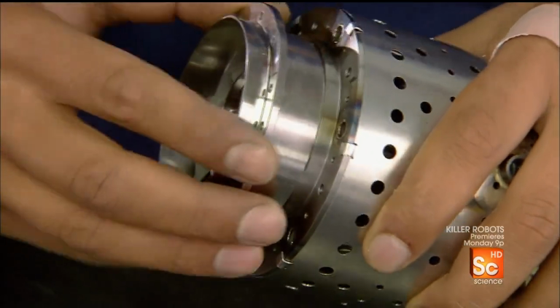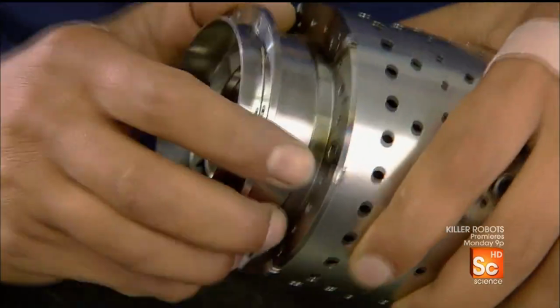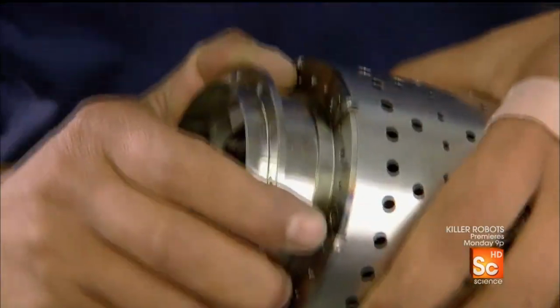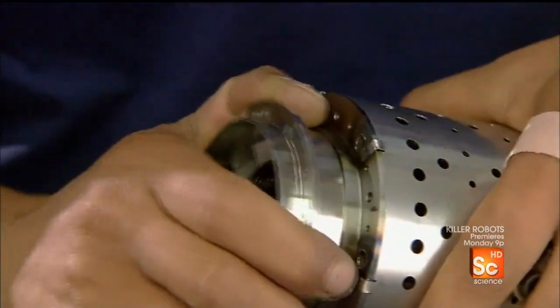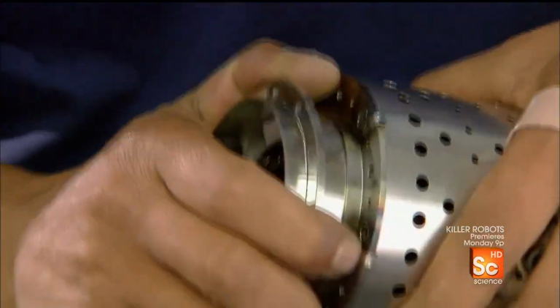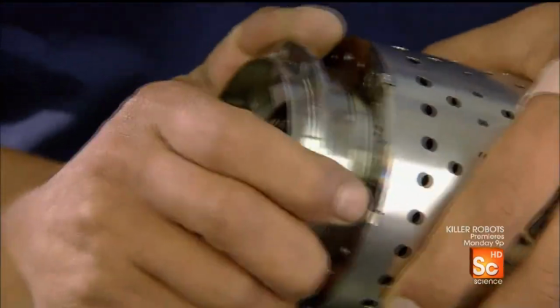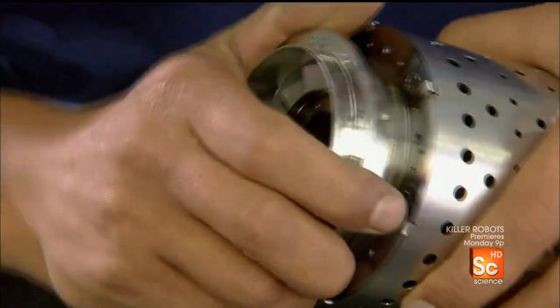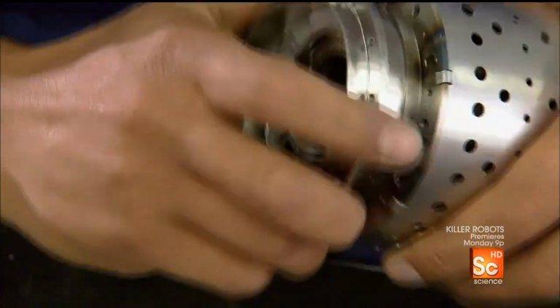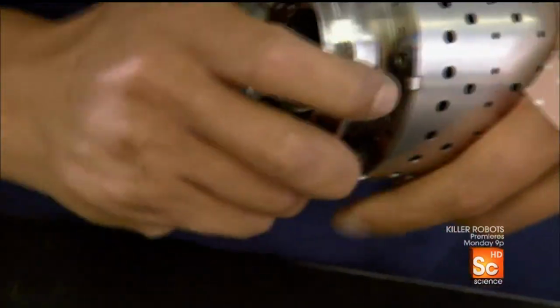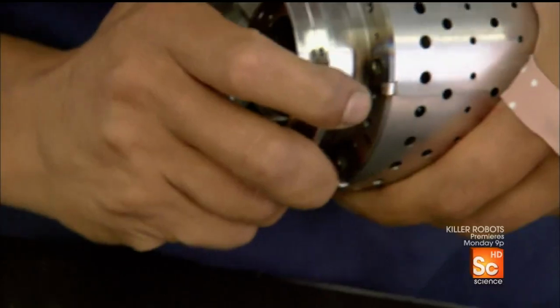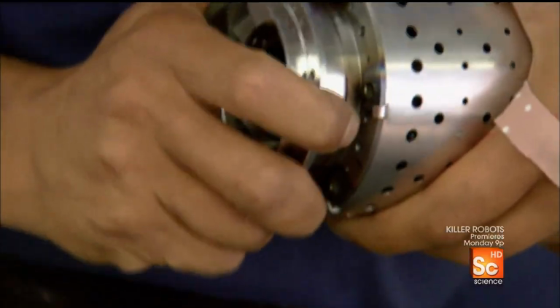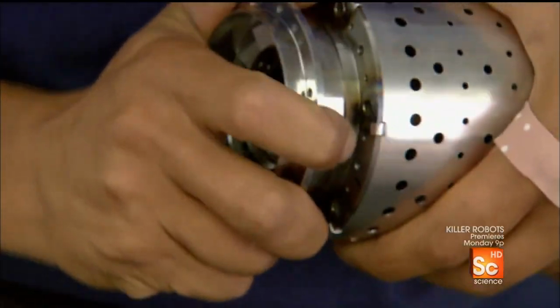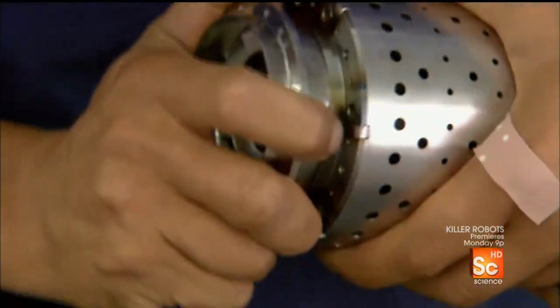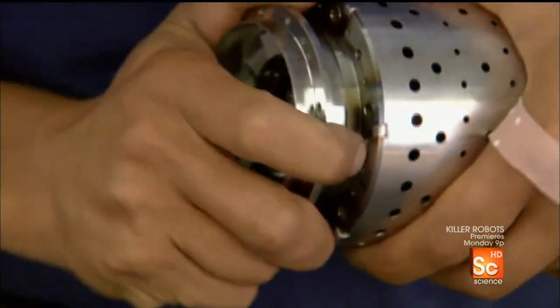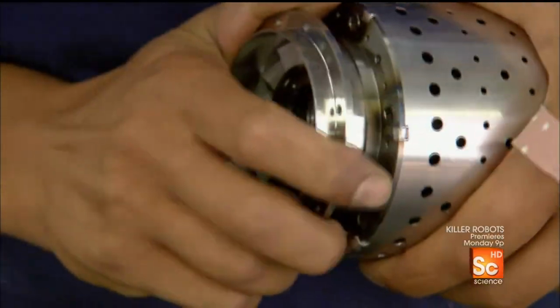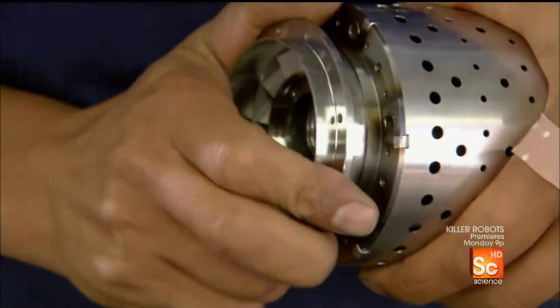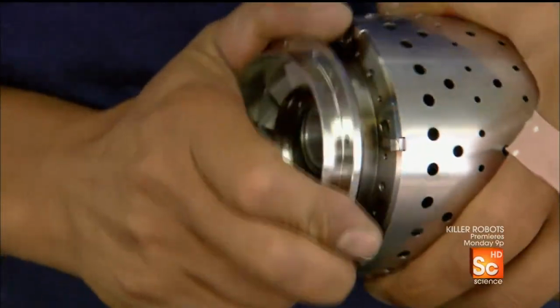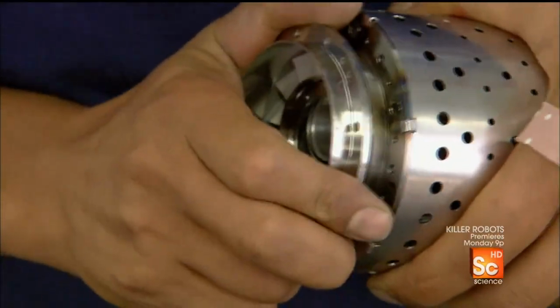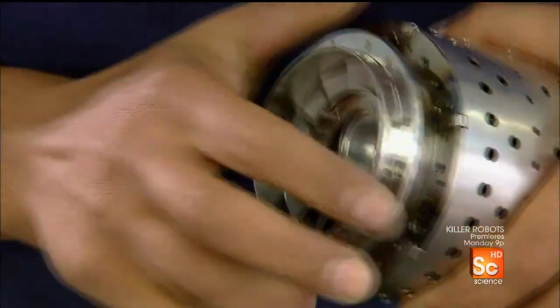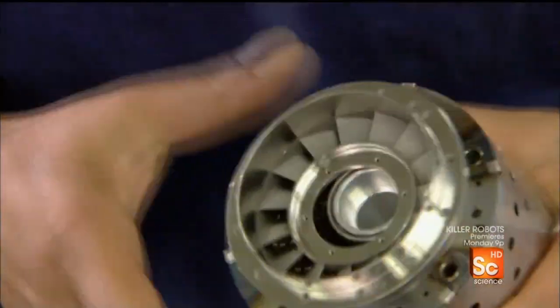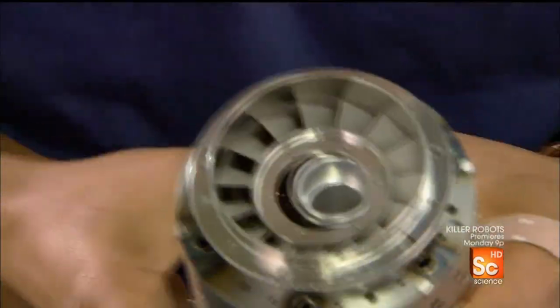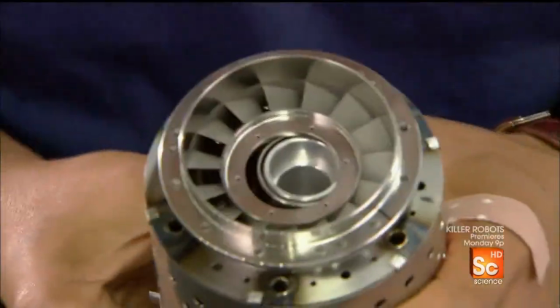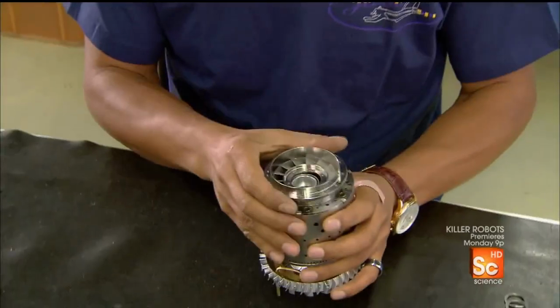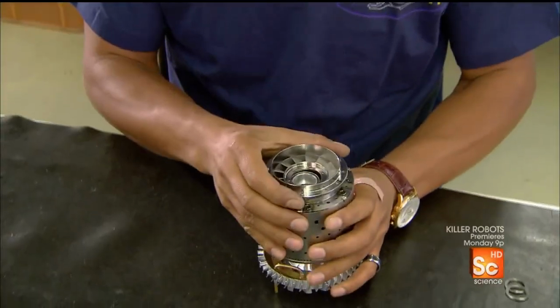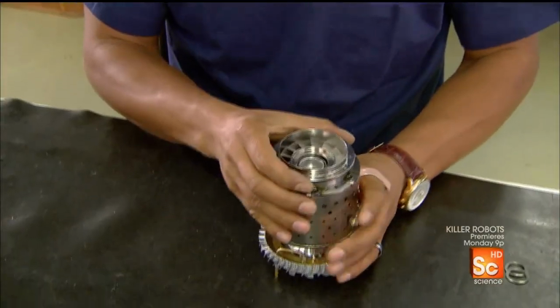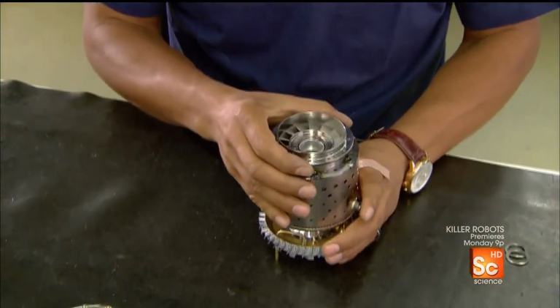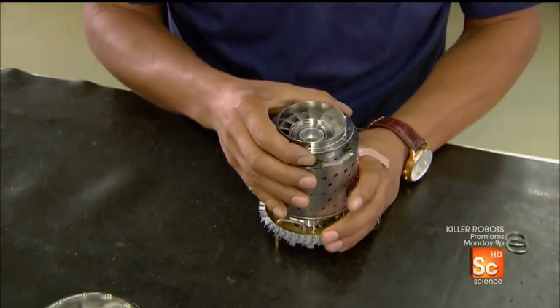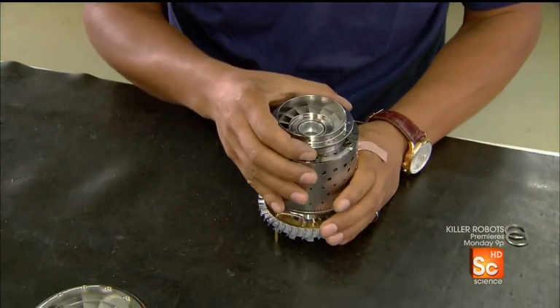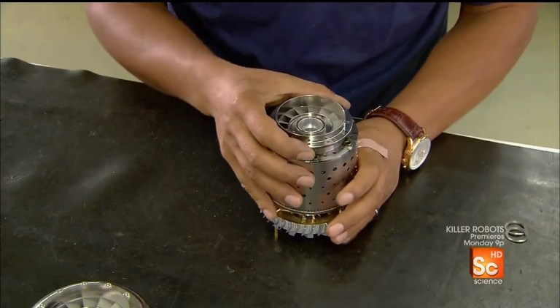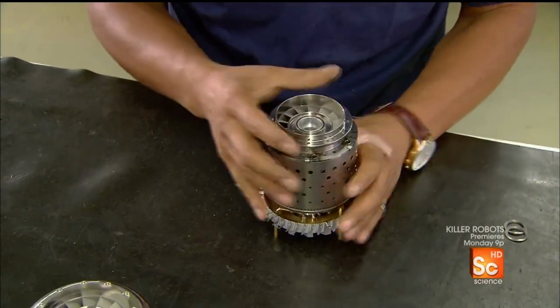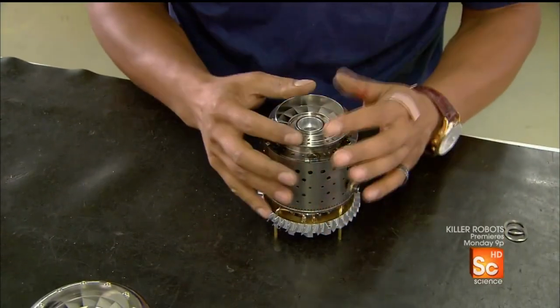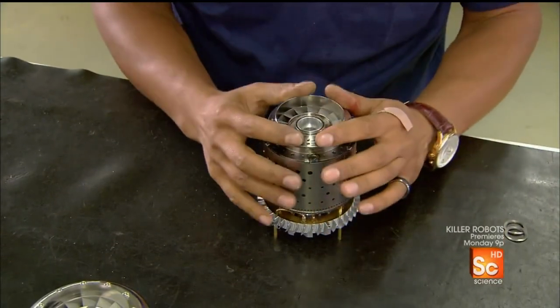The stator vane, pressed onto the other end of the chamber, will redirect the flow of gases to the turbine wheel.